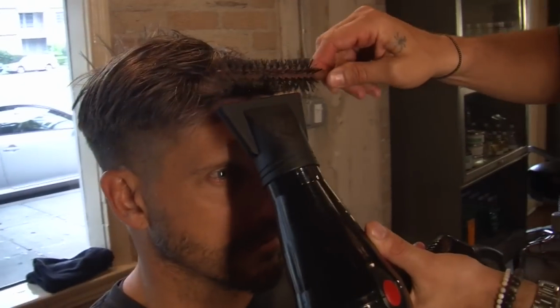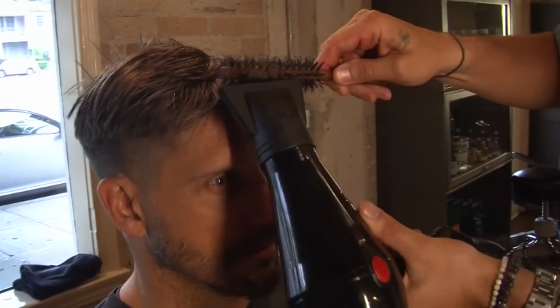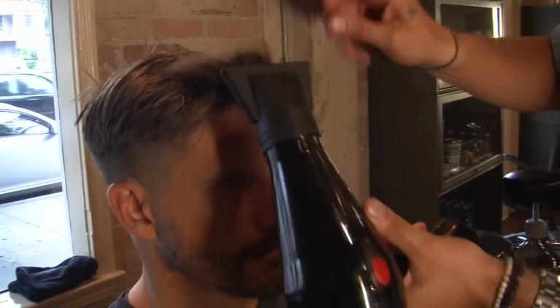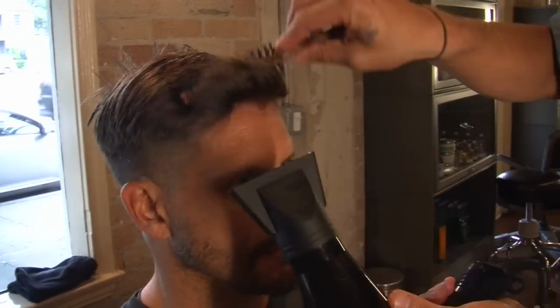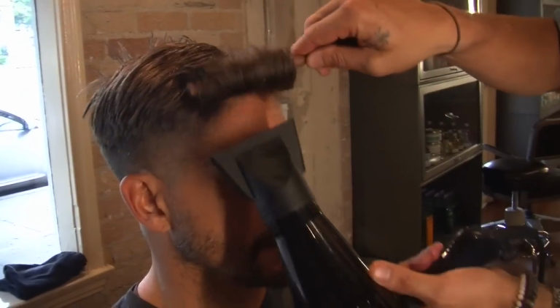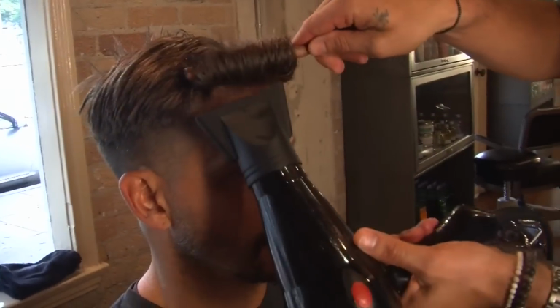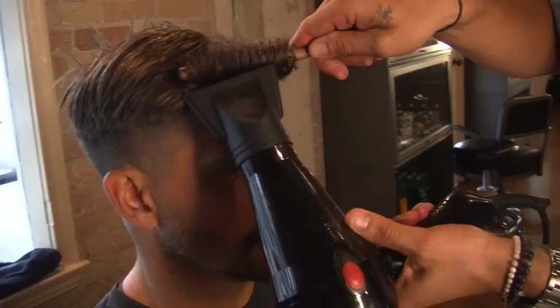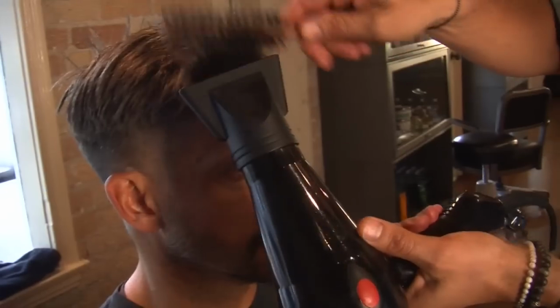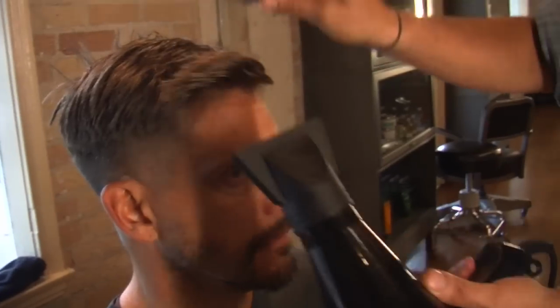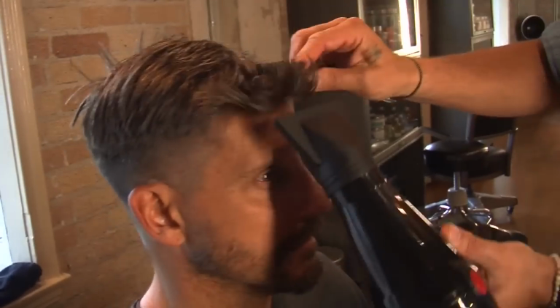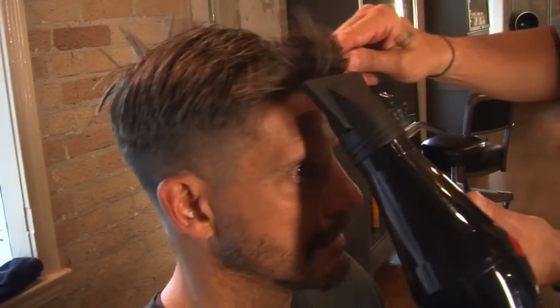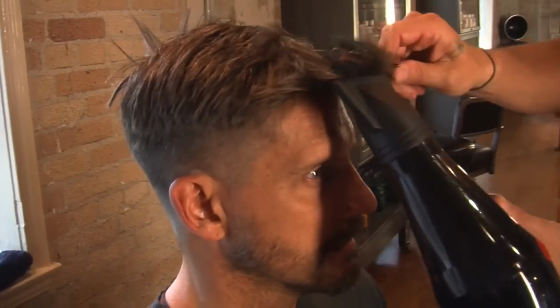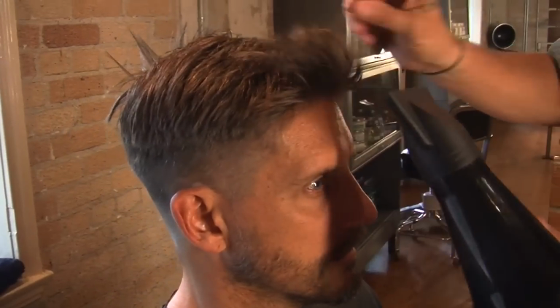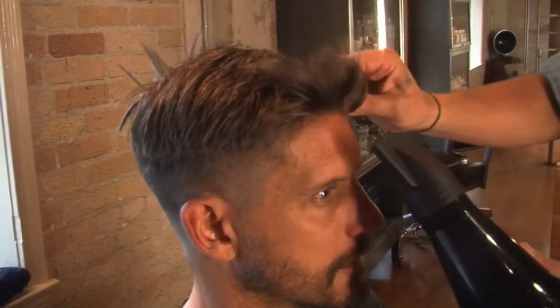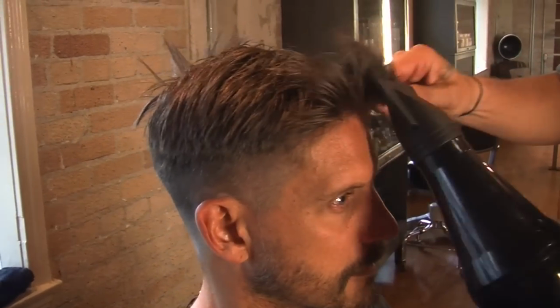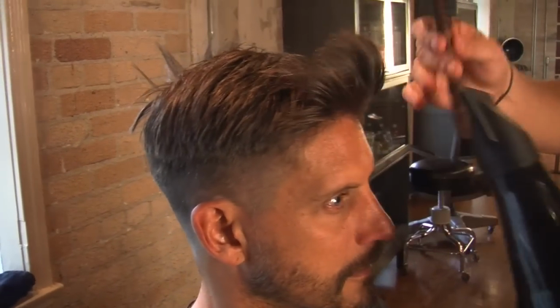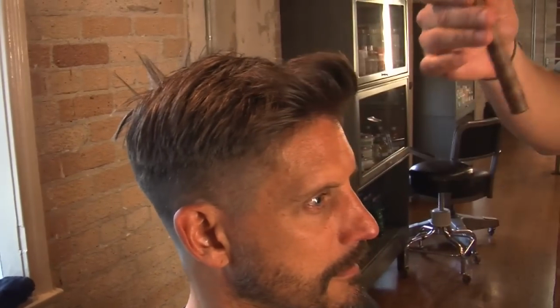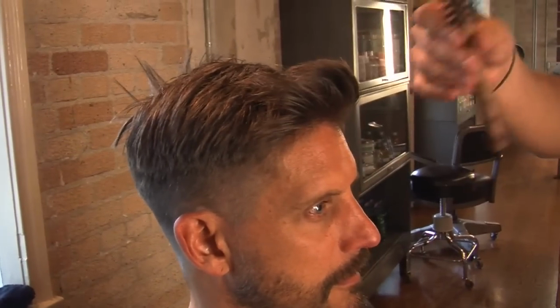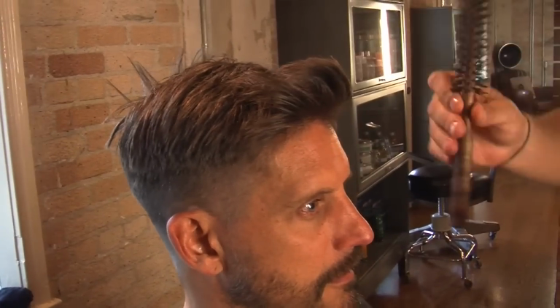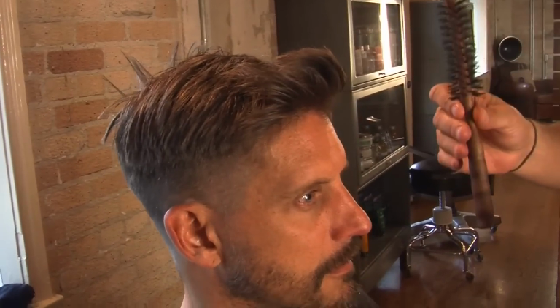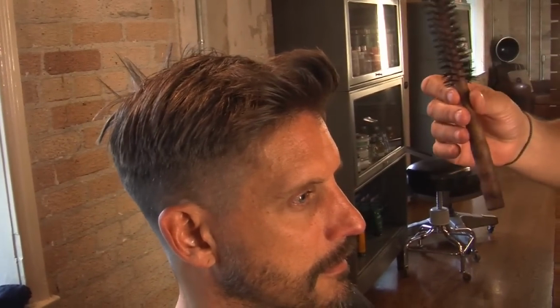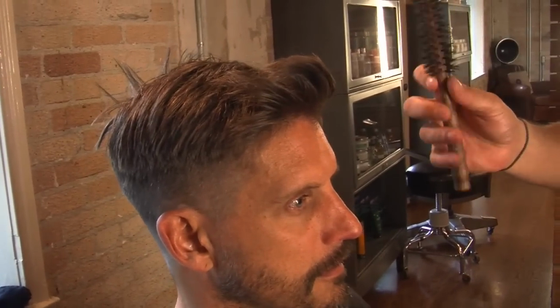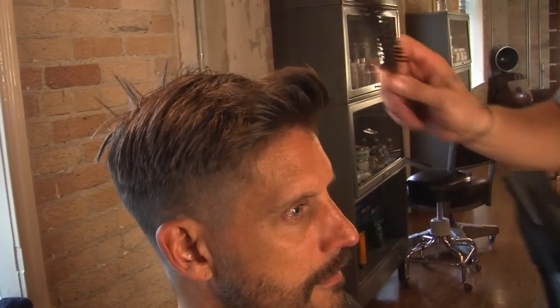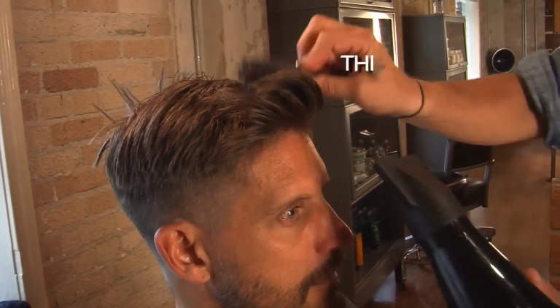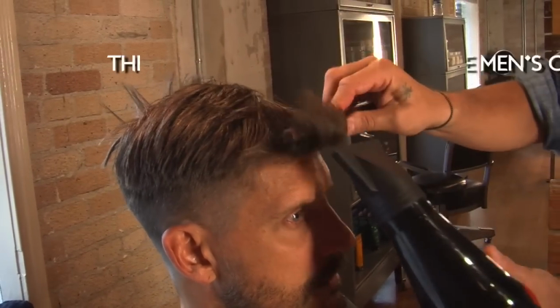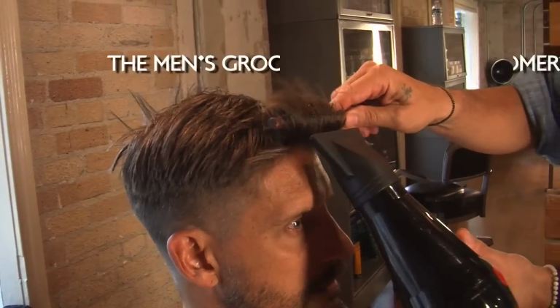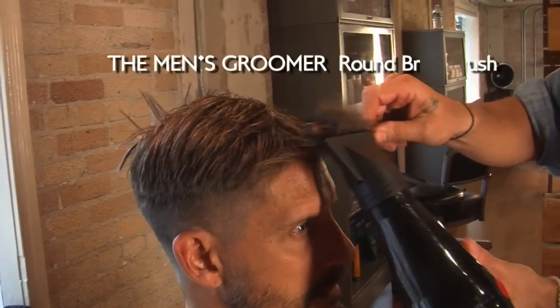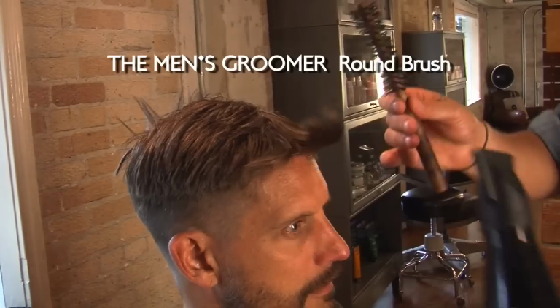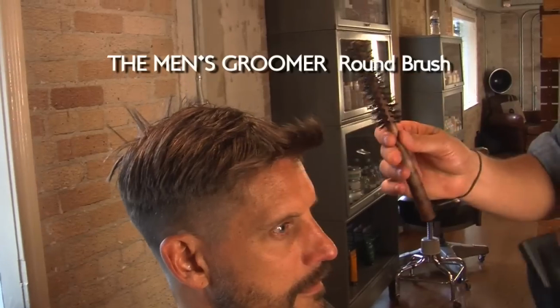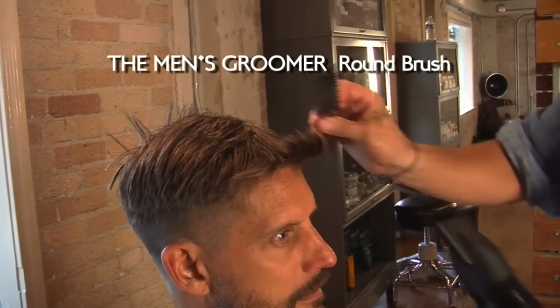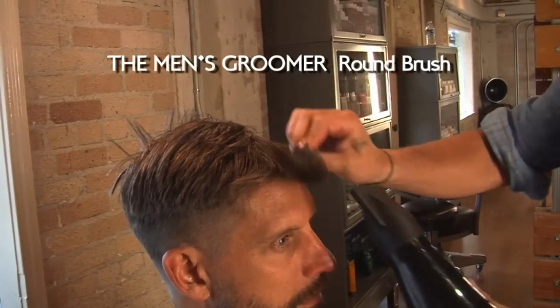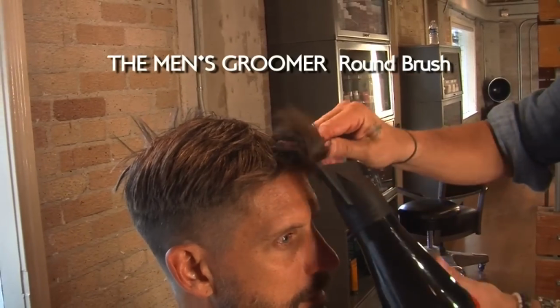Get rid of any cowlicks — and that's what this round brush is amazing for, the little men's groomer round brush.